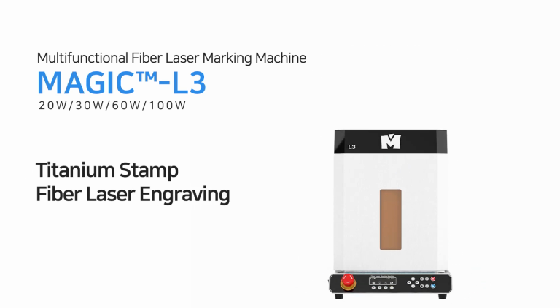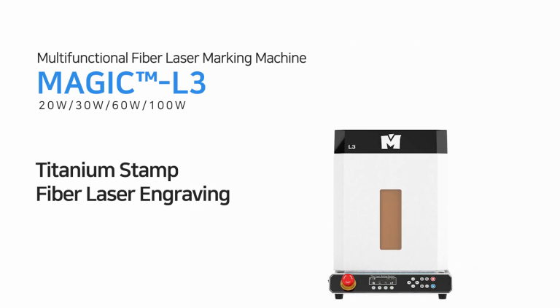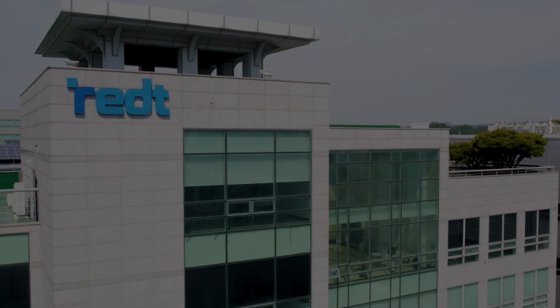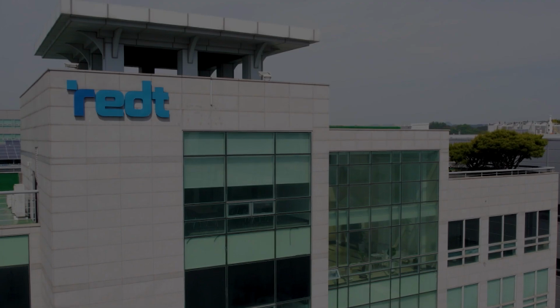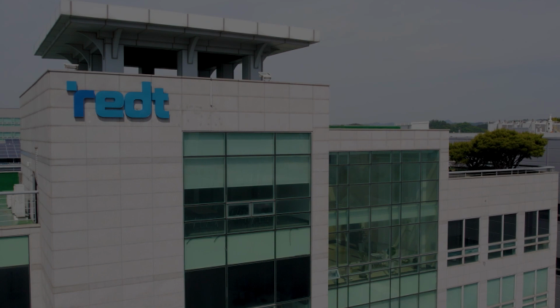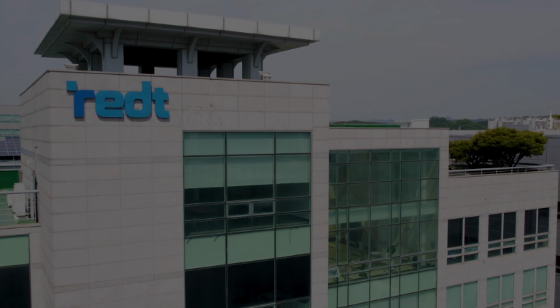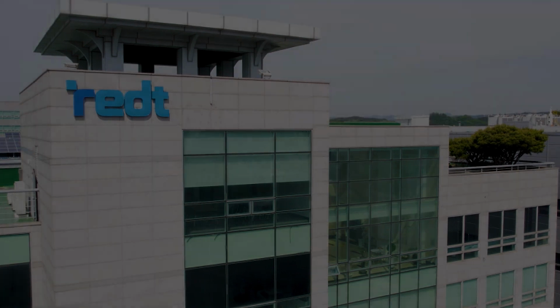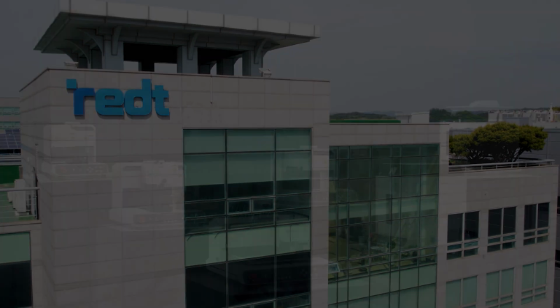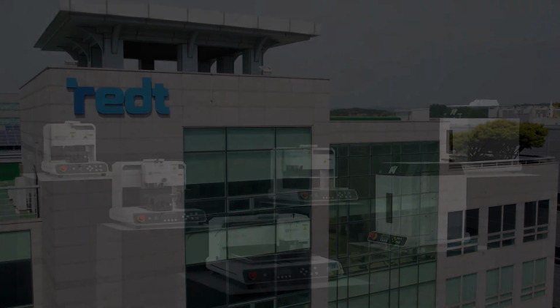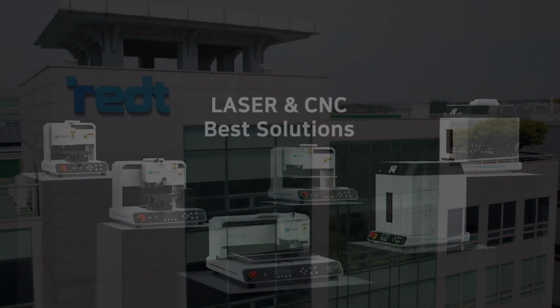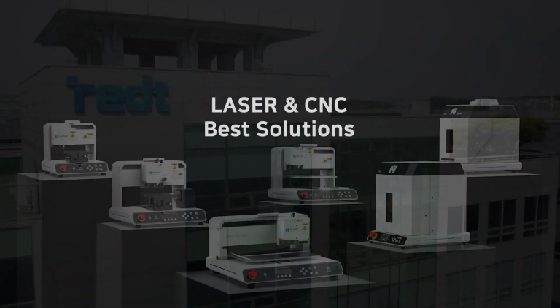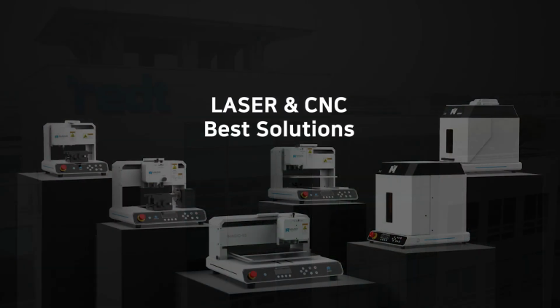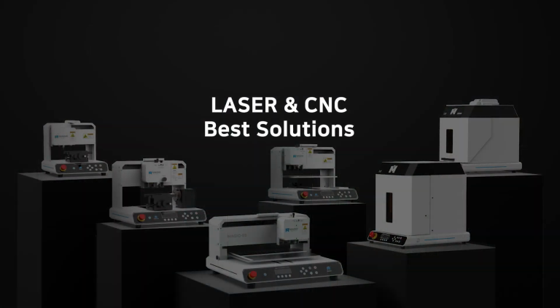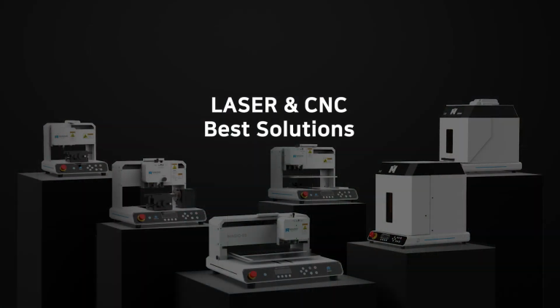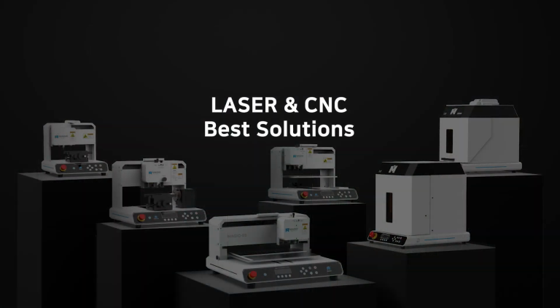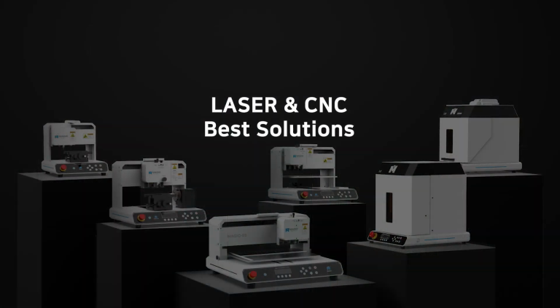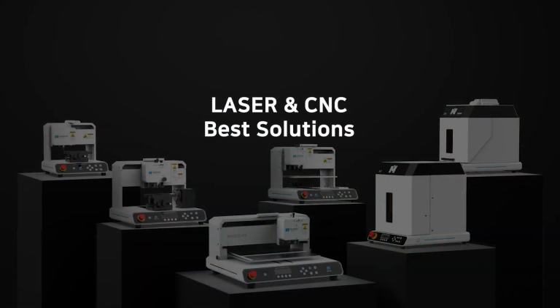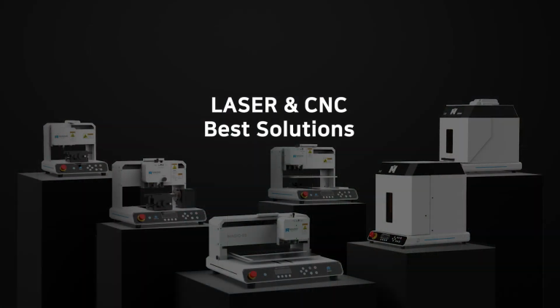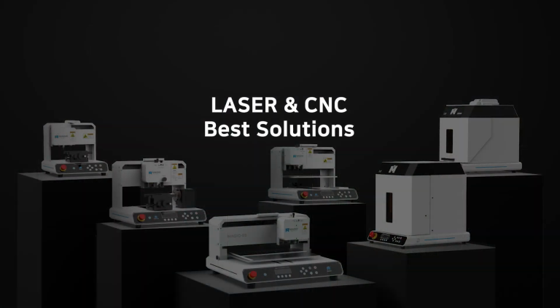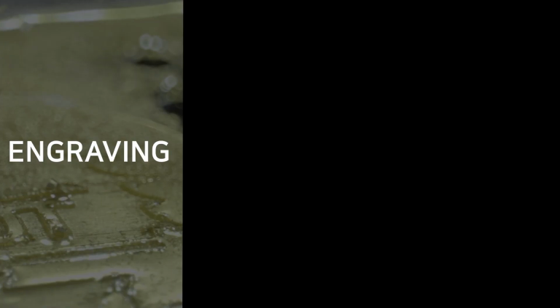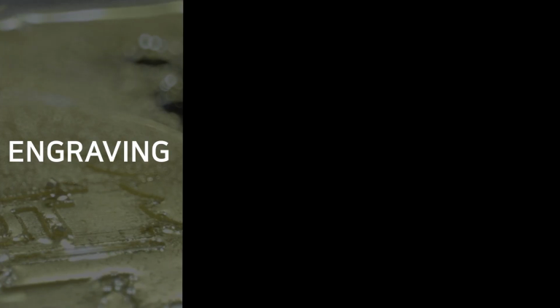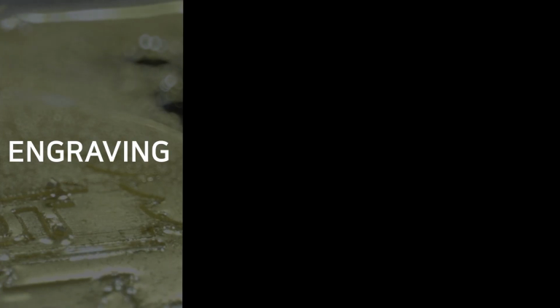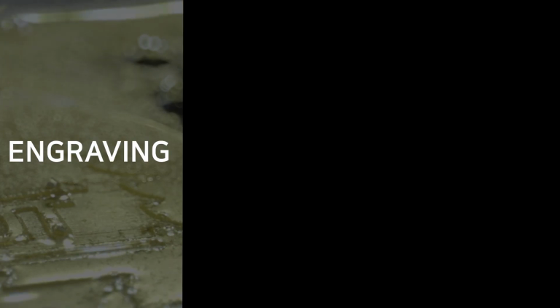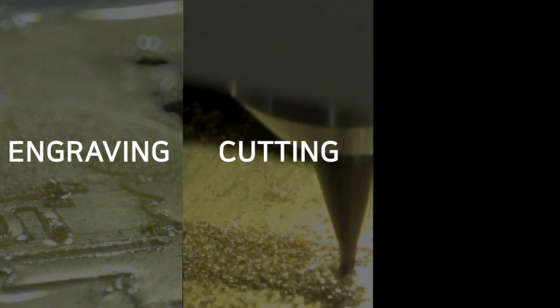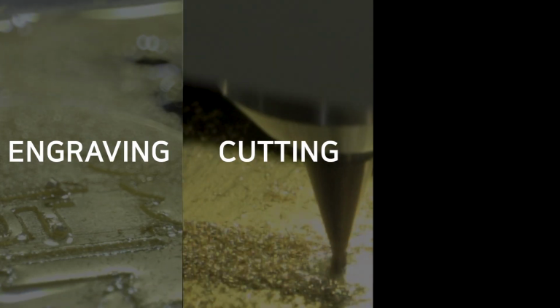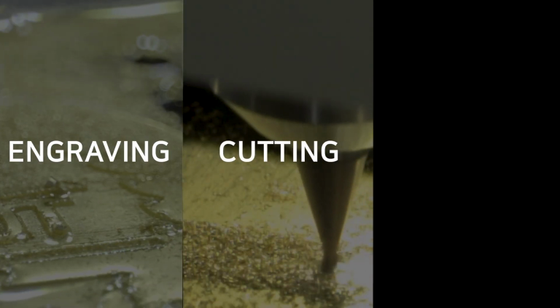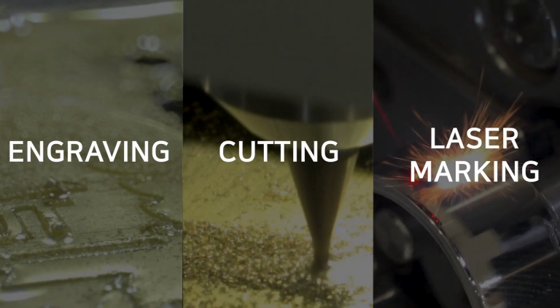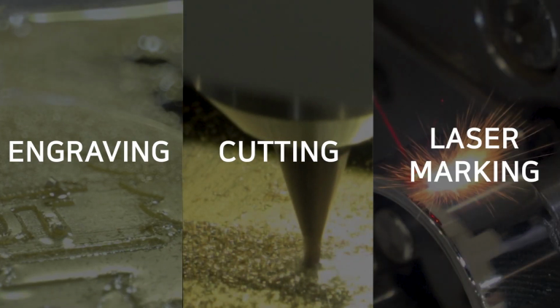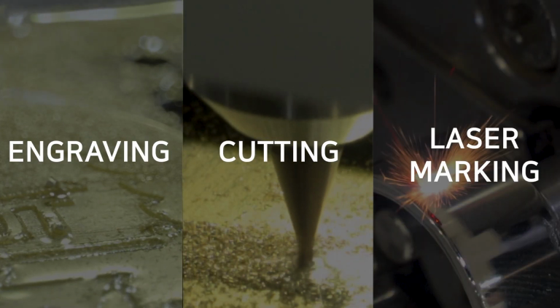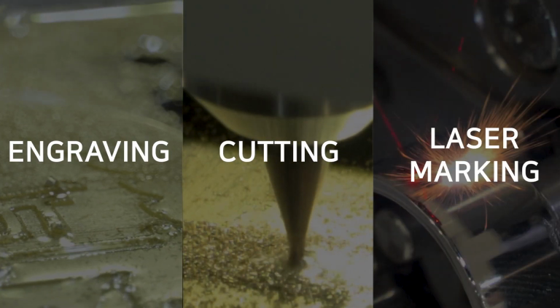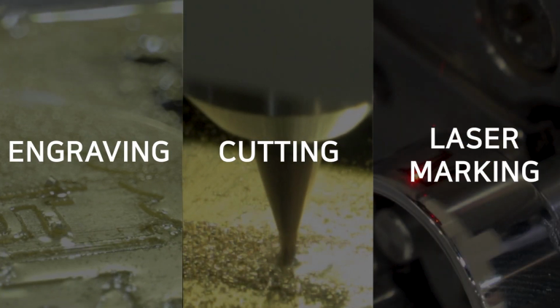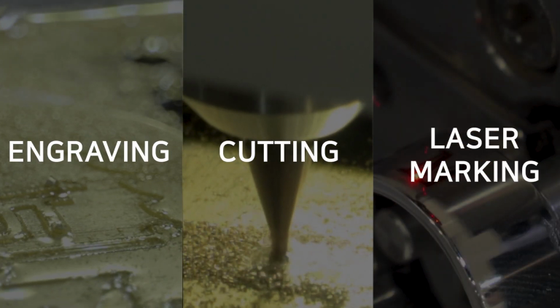We are REDT. We provide the best solutions for your engraving, cutting, and laser marking needs.